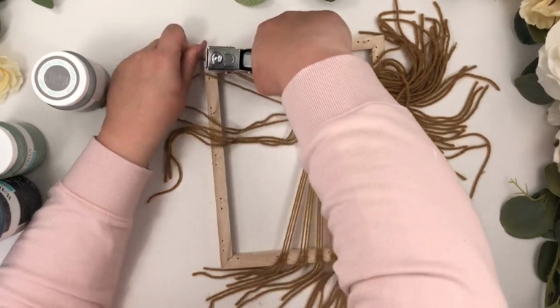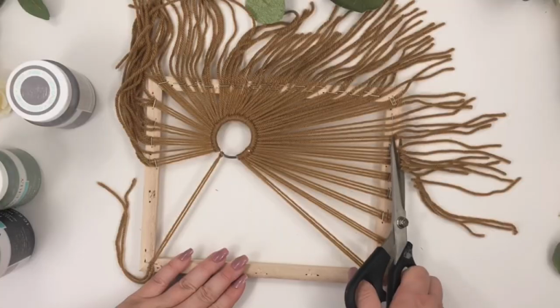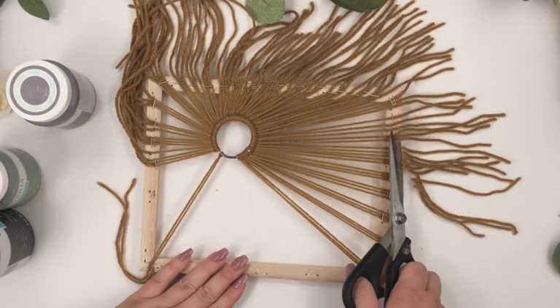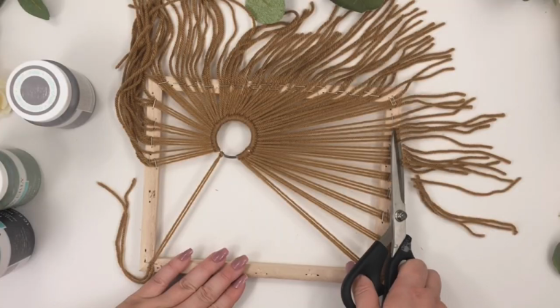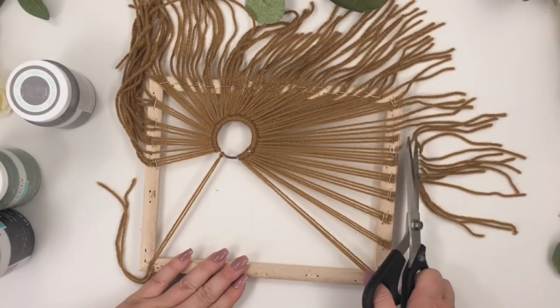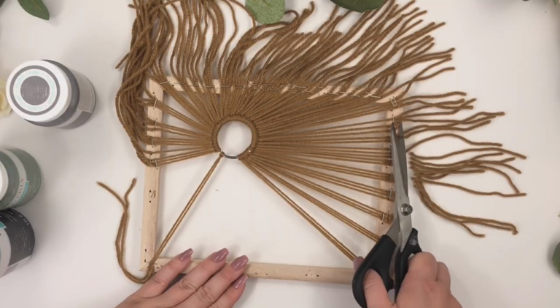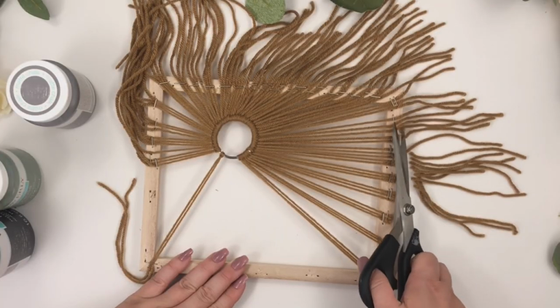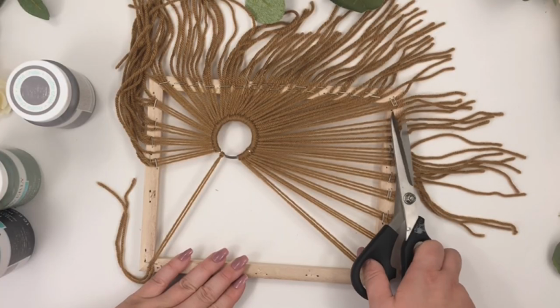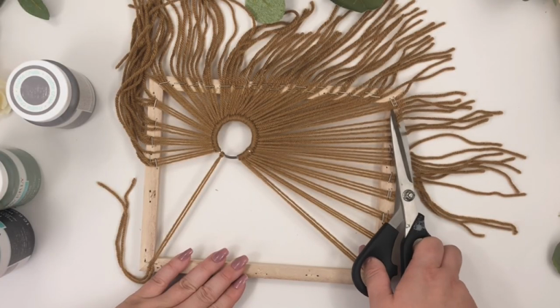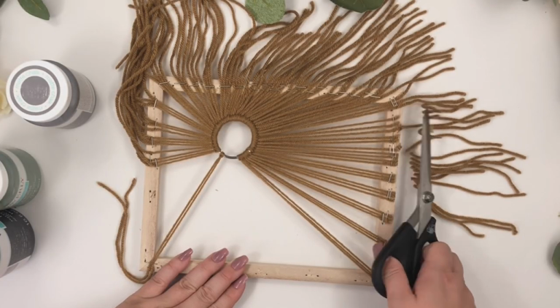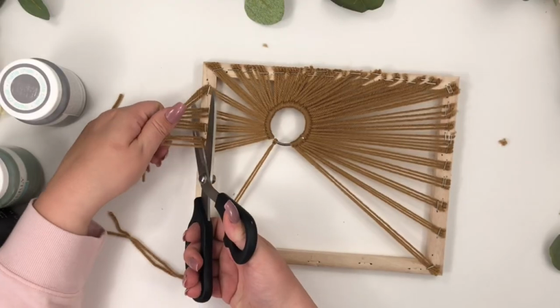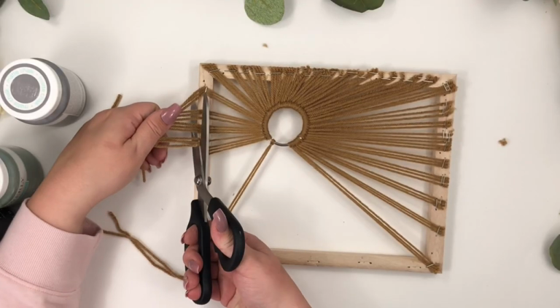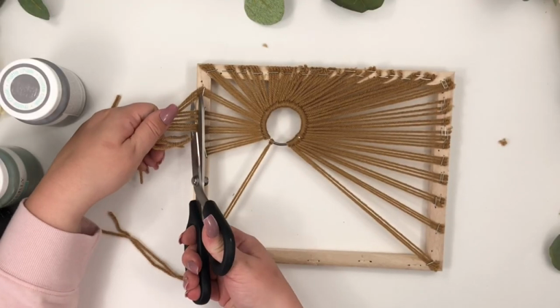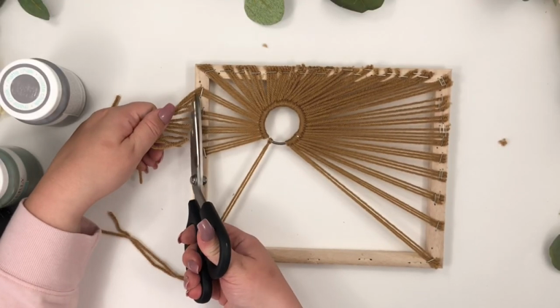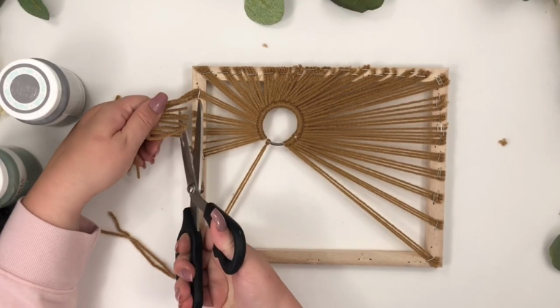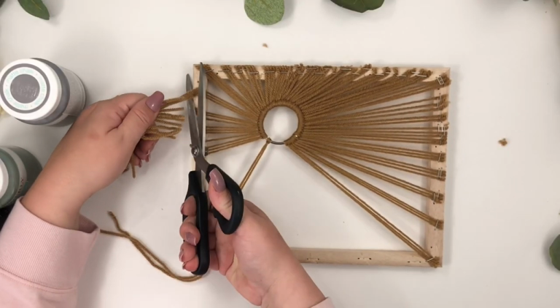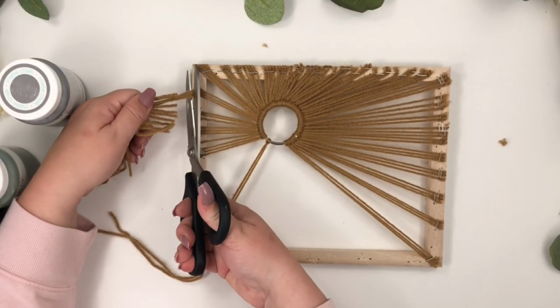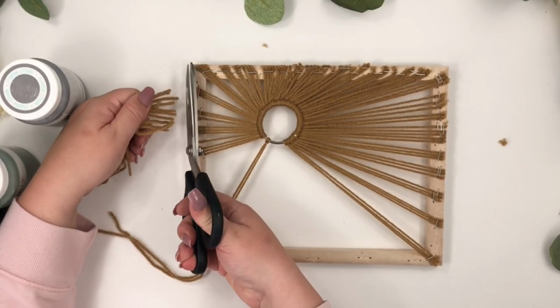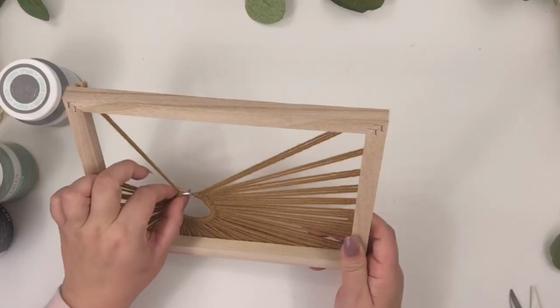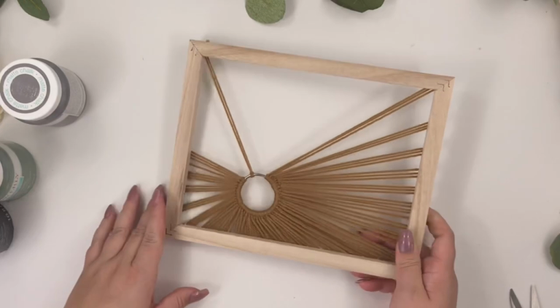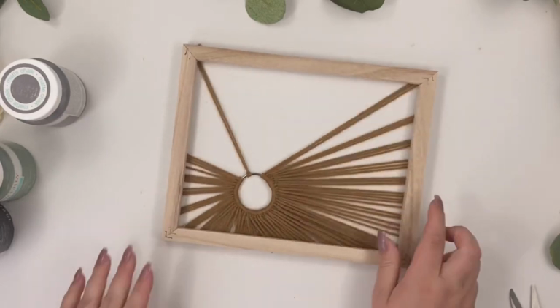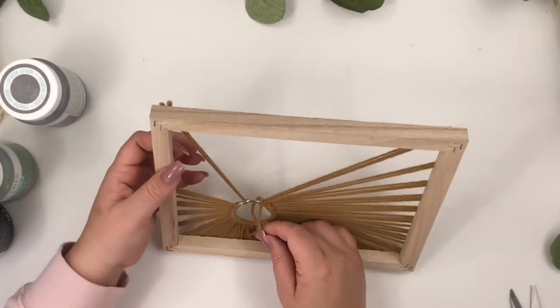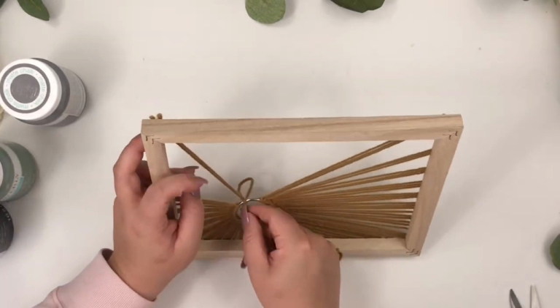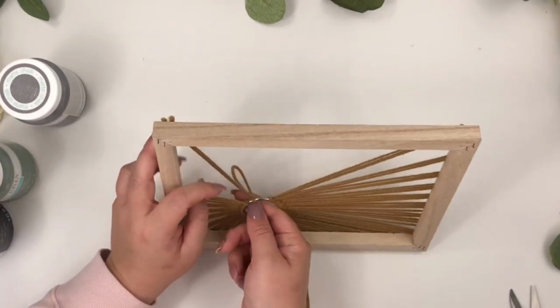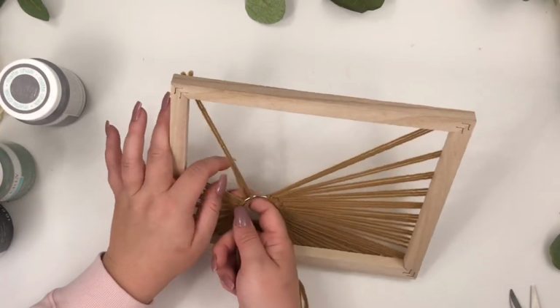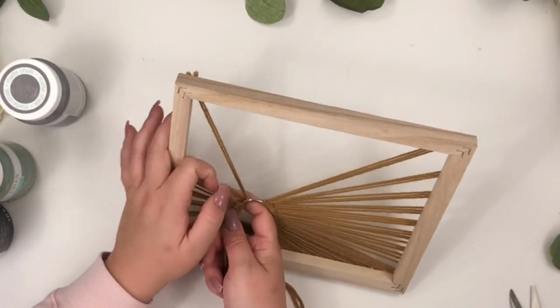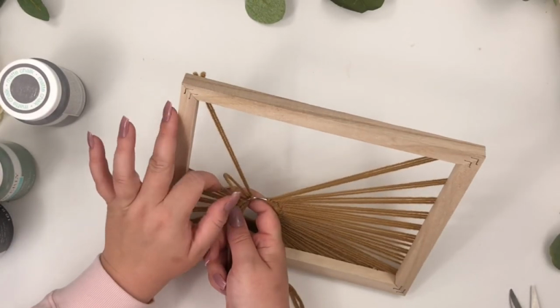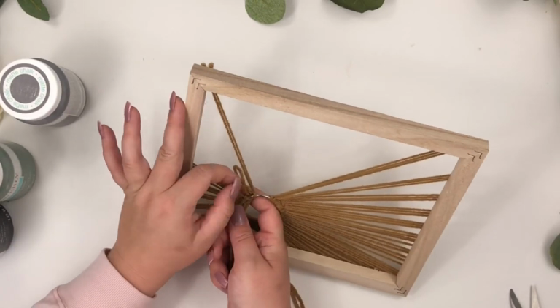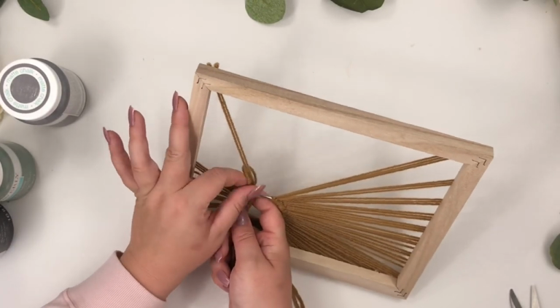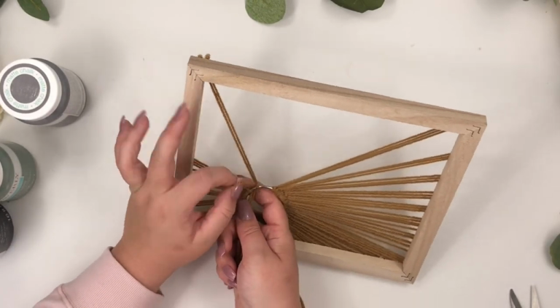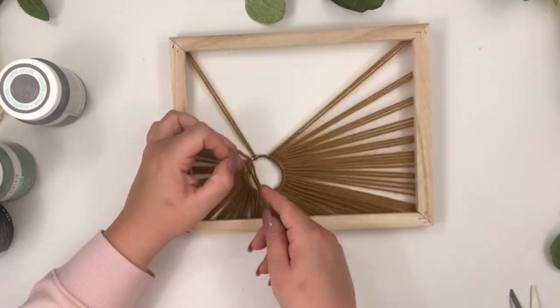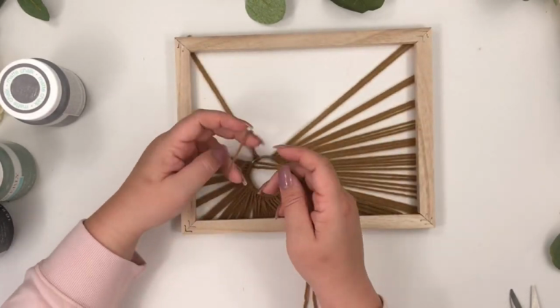Cut all the excess yarn off. As you can see I need to add more pieces, so I'm repeating the same looping process to add more yarn to the ring.